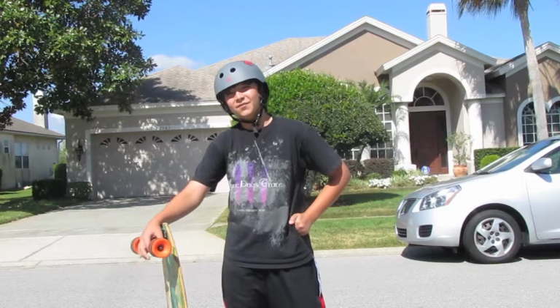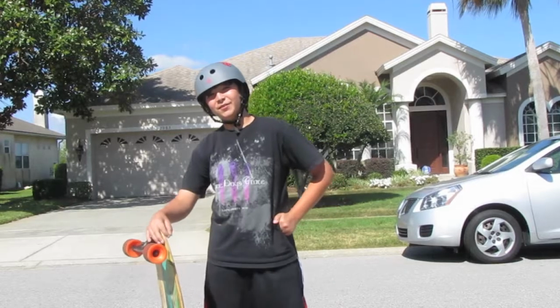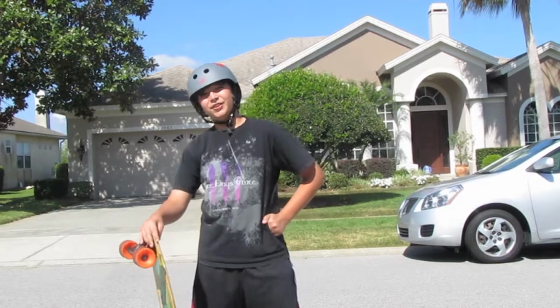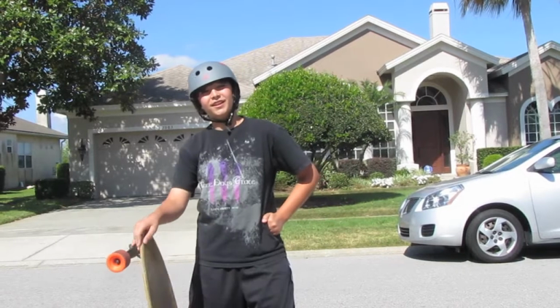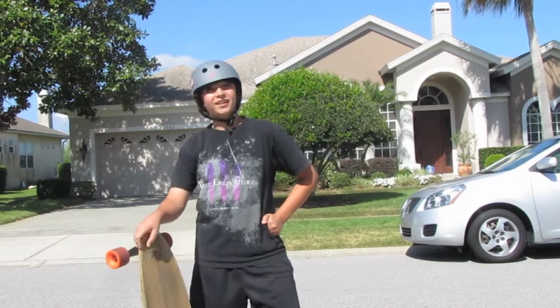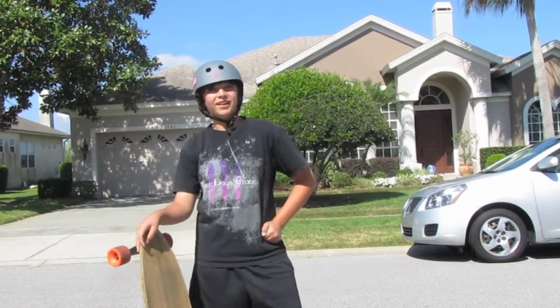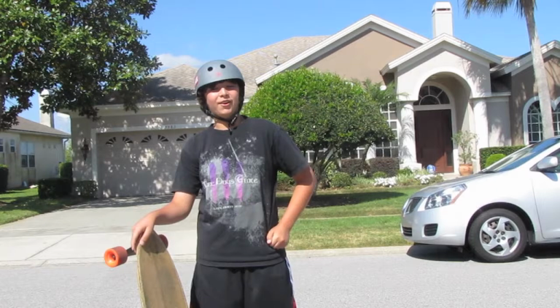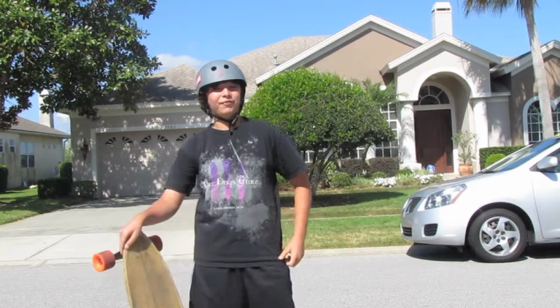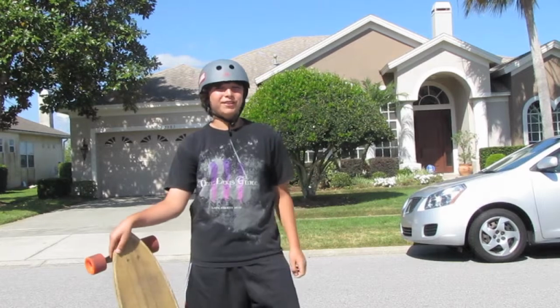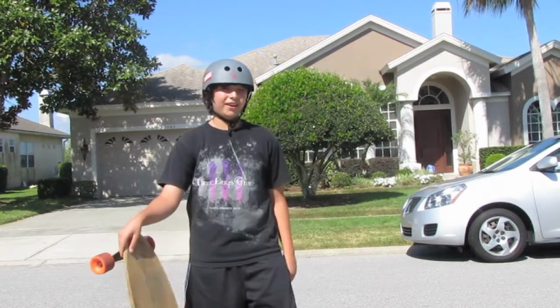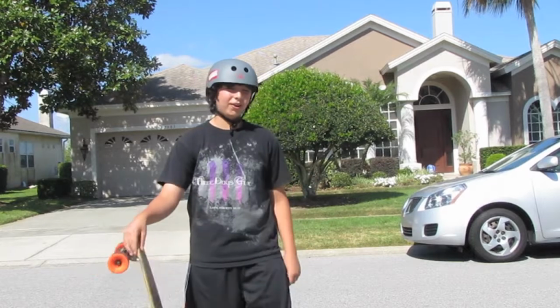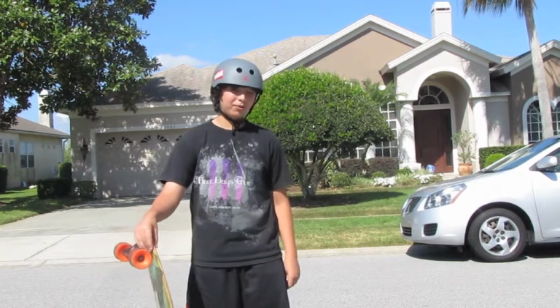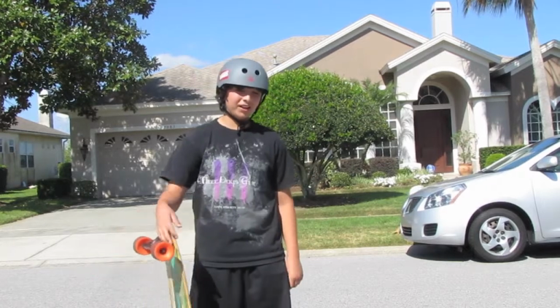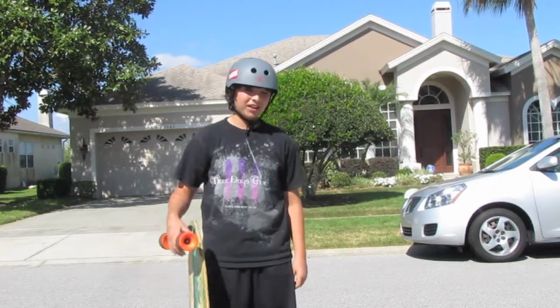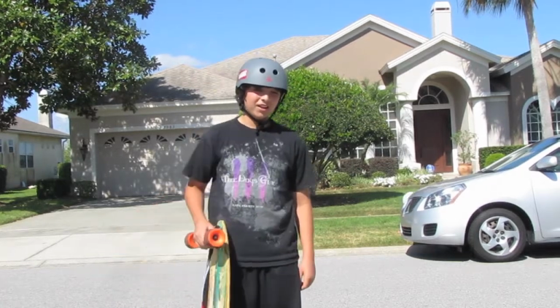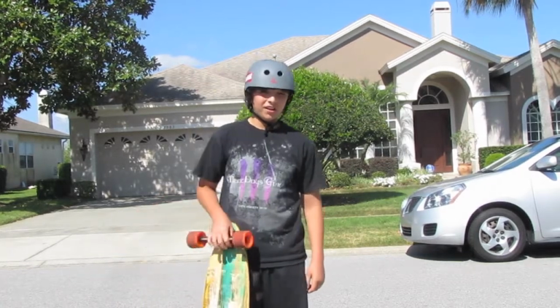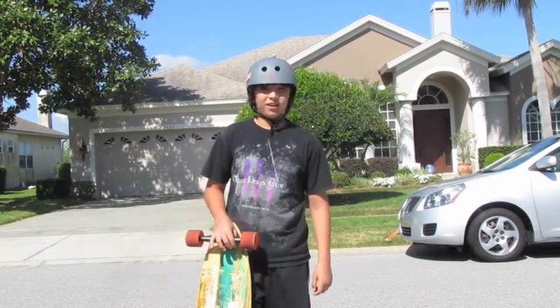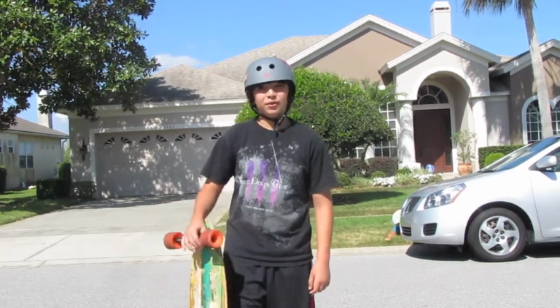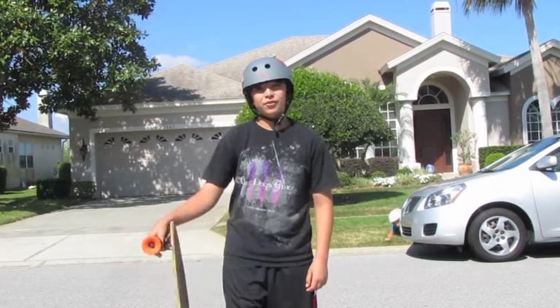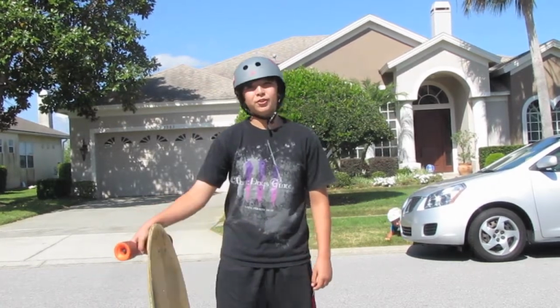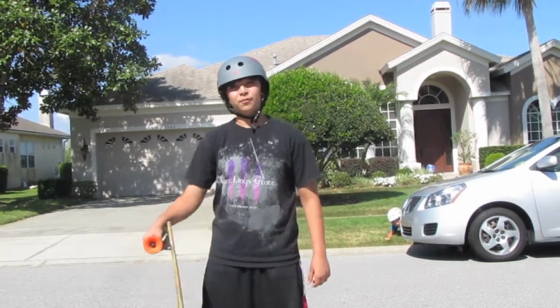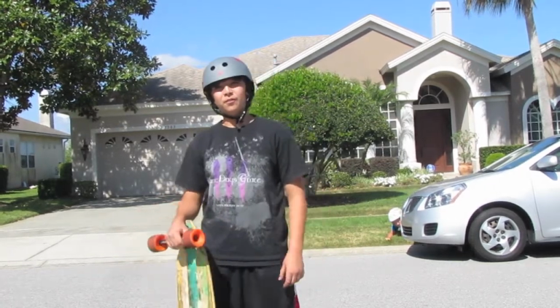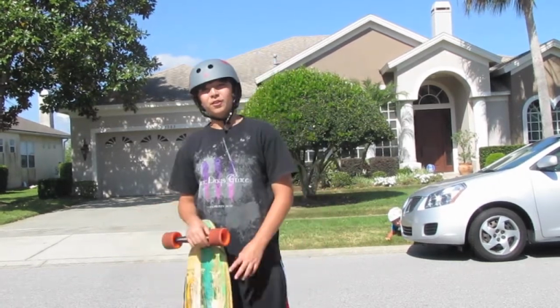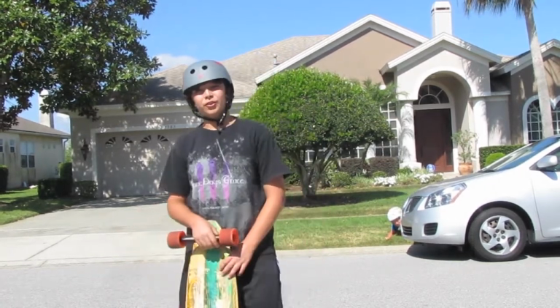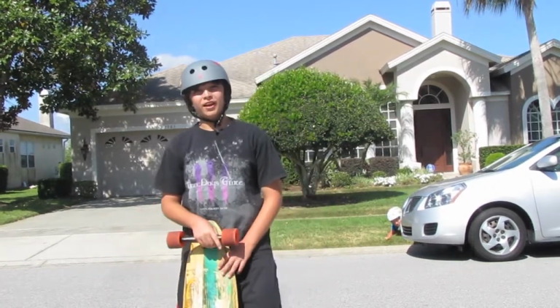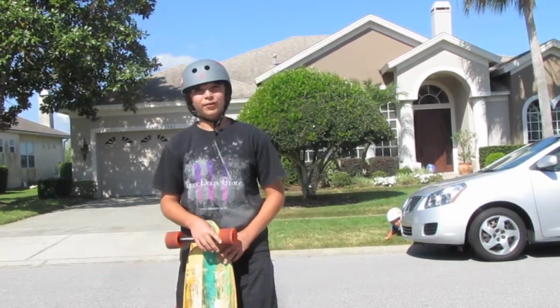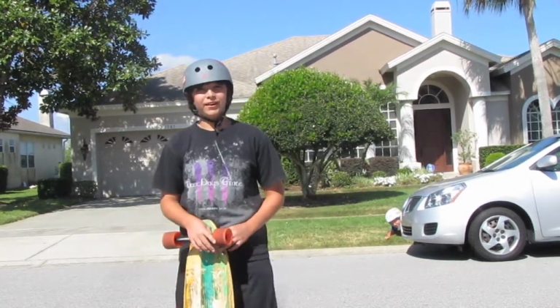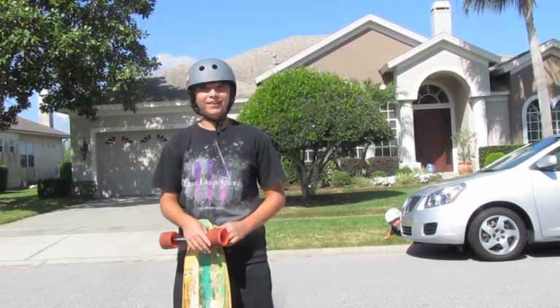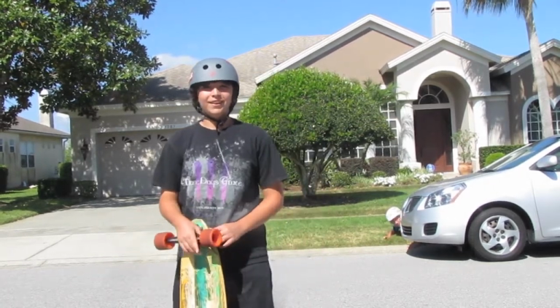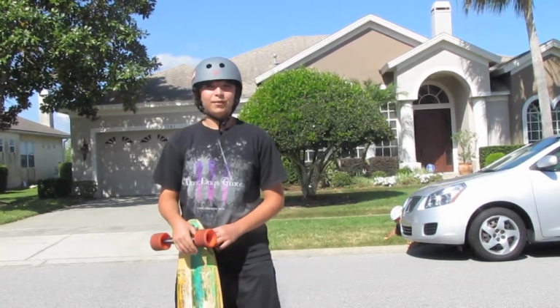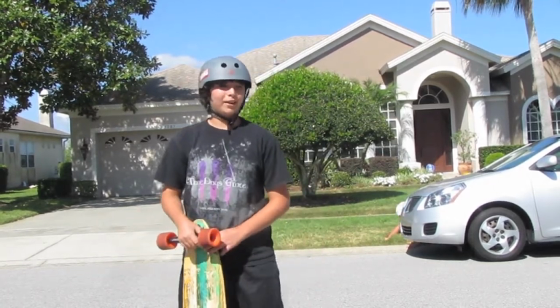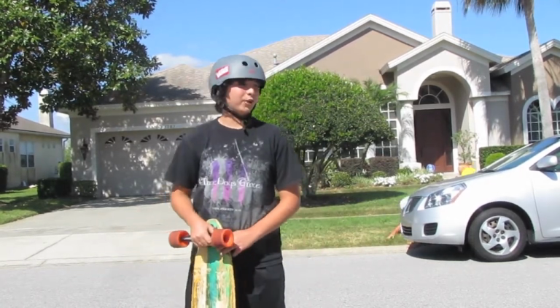My name is Jake, and I ride for CLA Longboarding, and I'm here to show you the trick that I created: the backdrop.